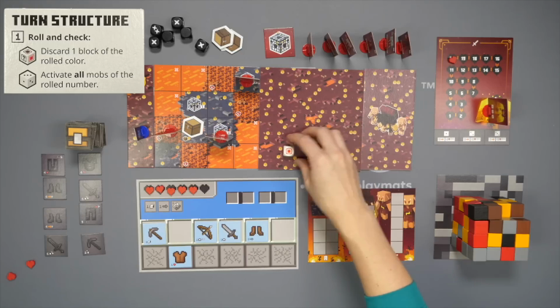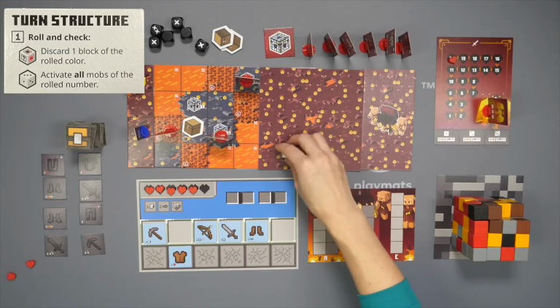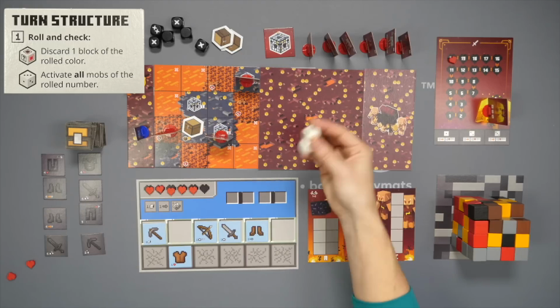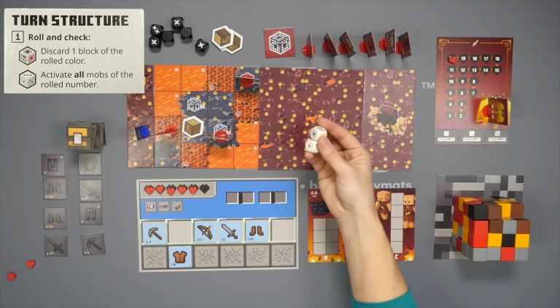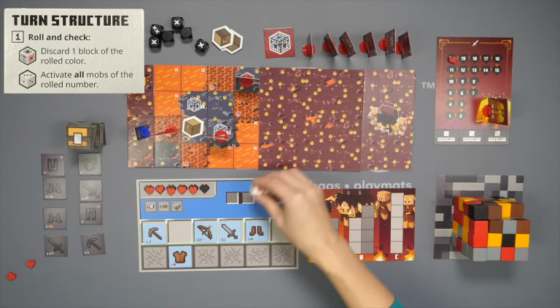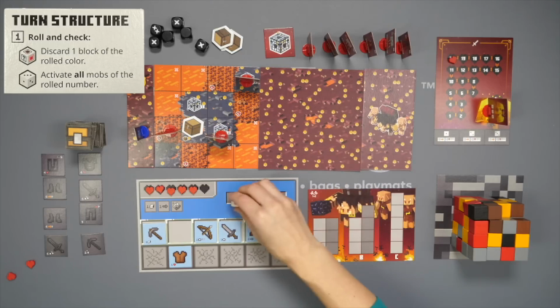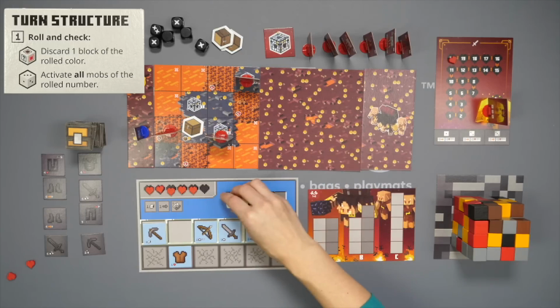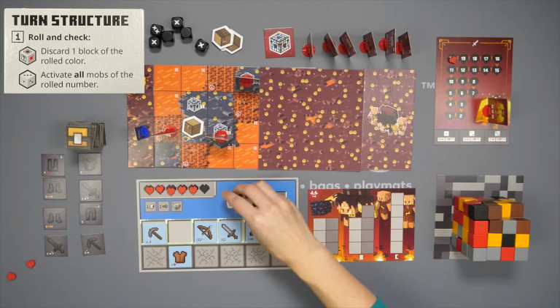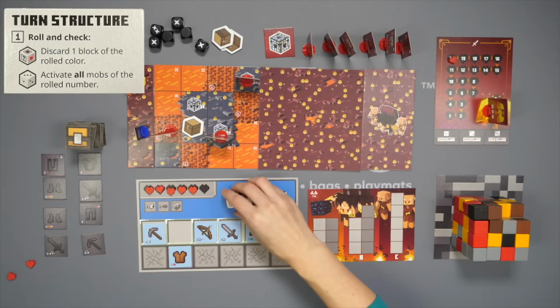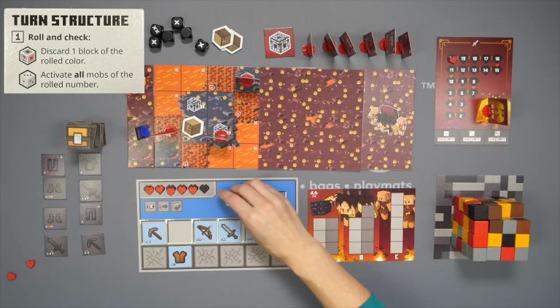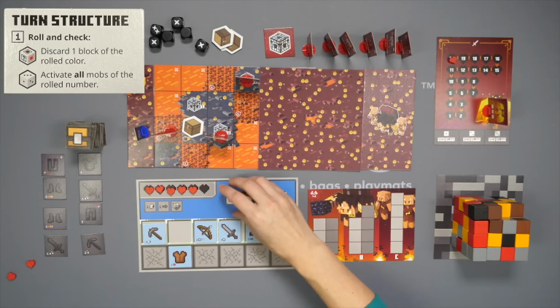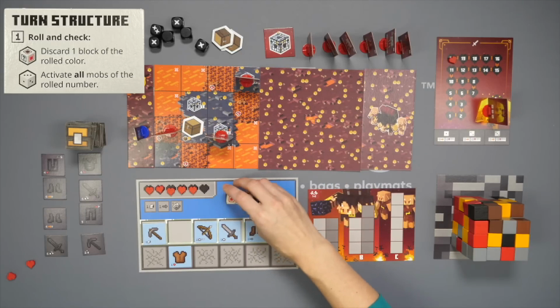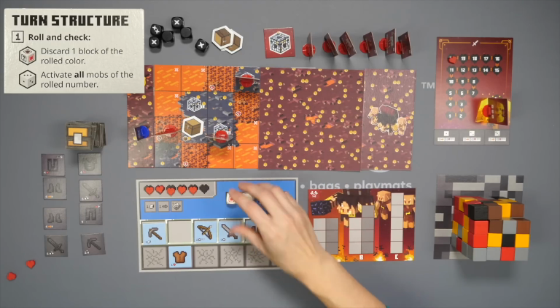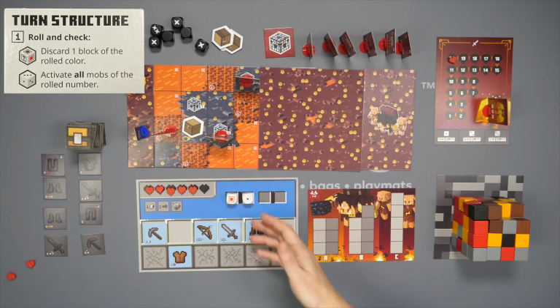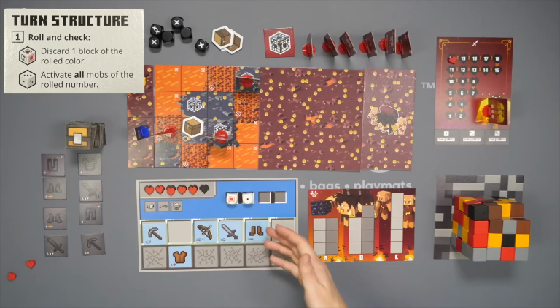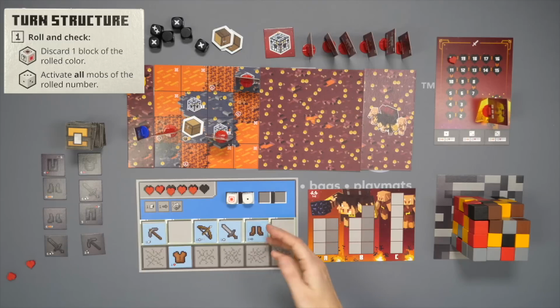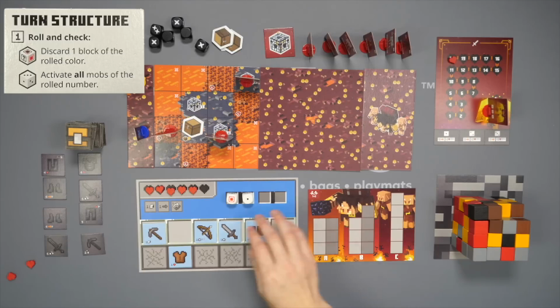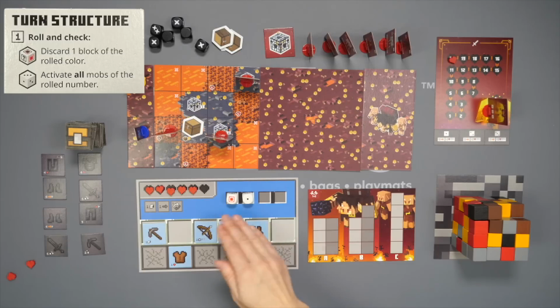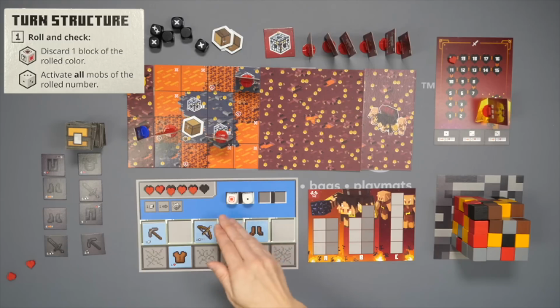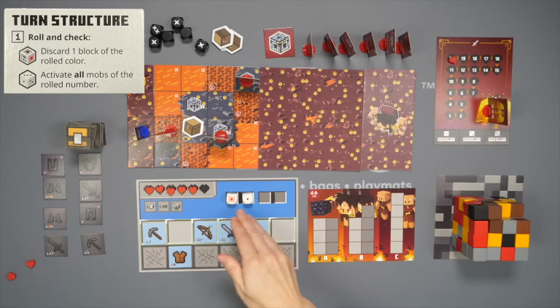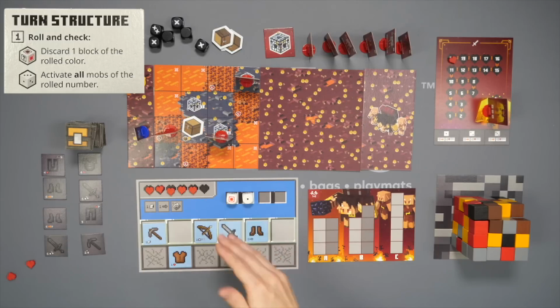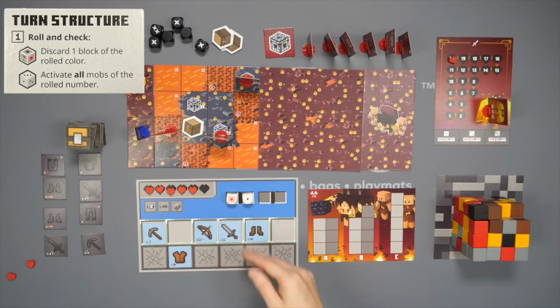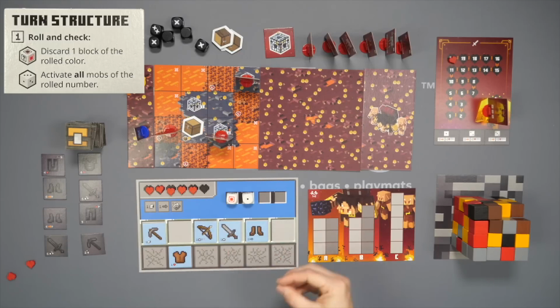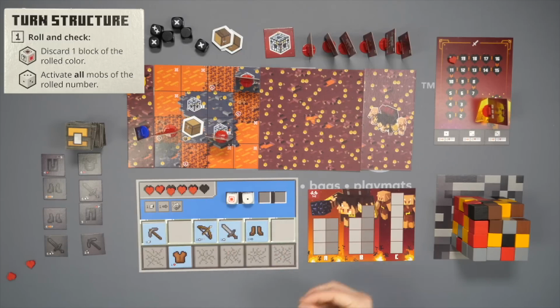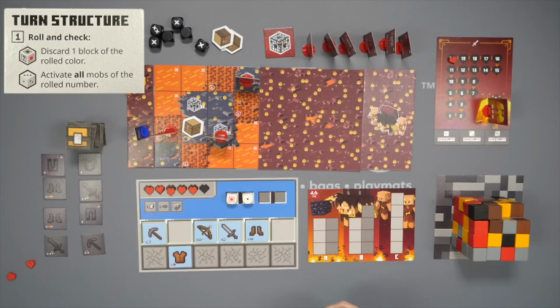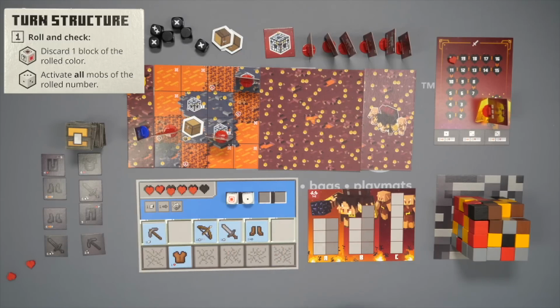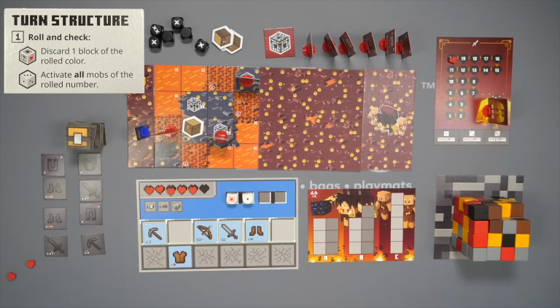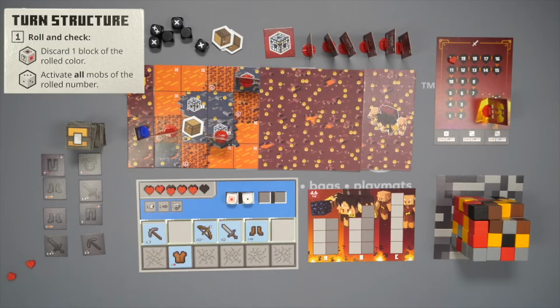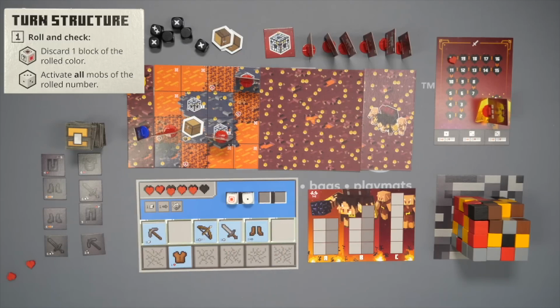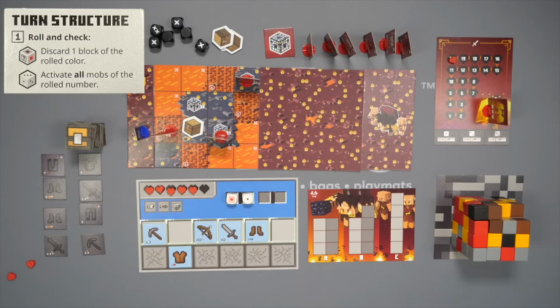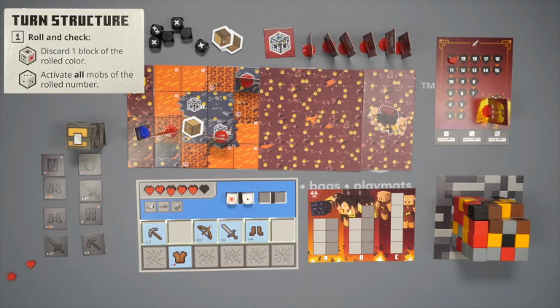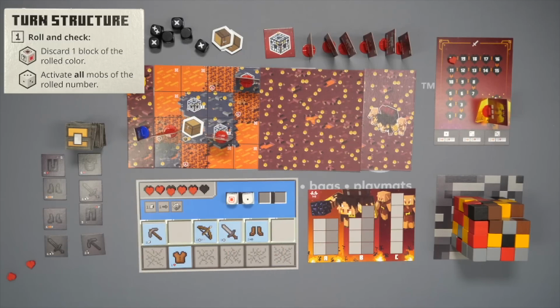After that, the player takes these dice and adds them to their player board to represent the two actions they get to take each turn.